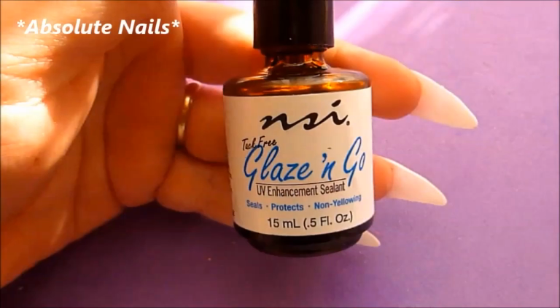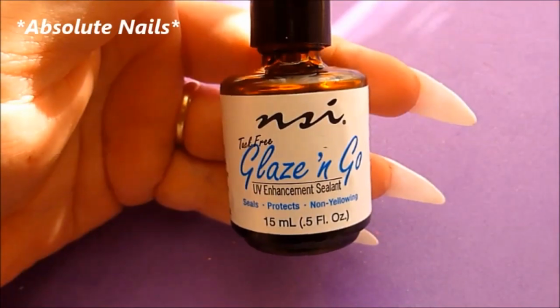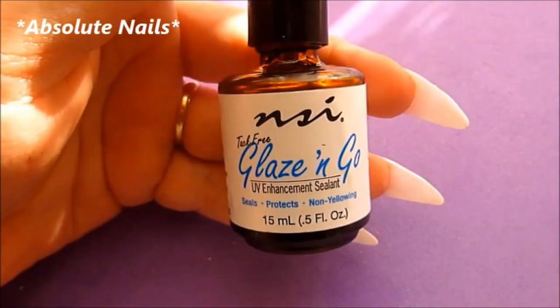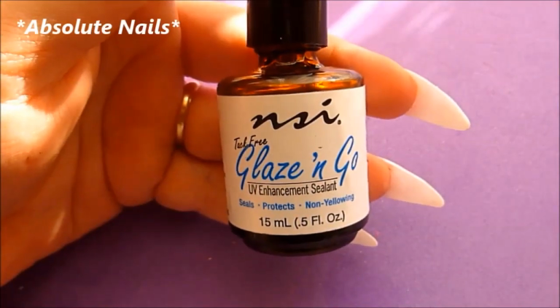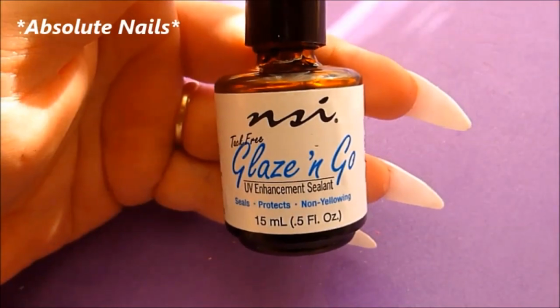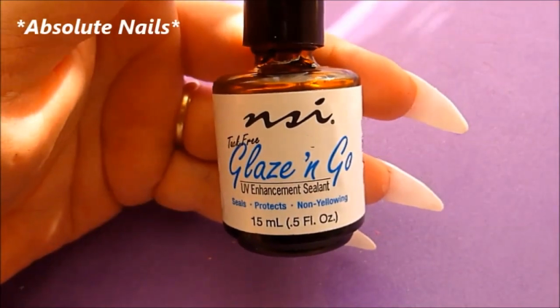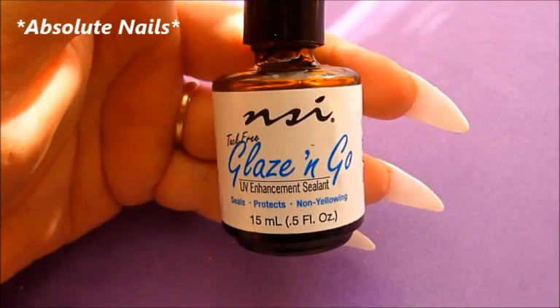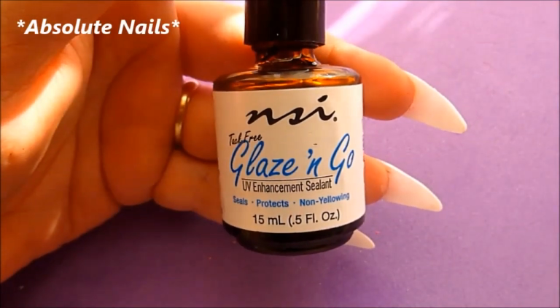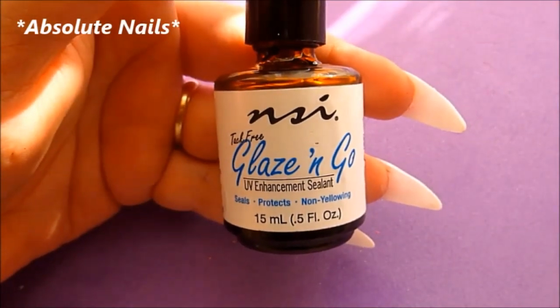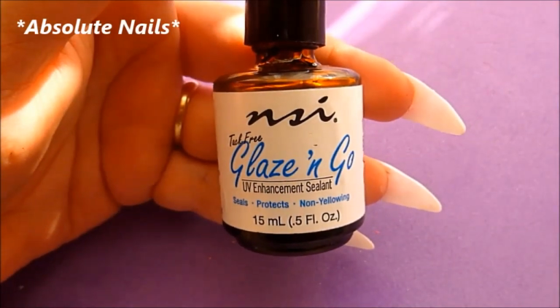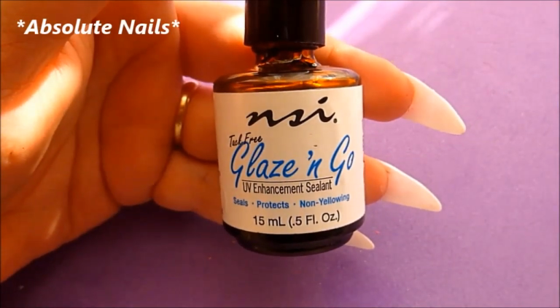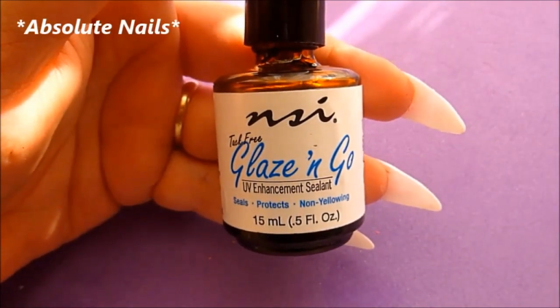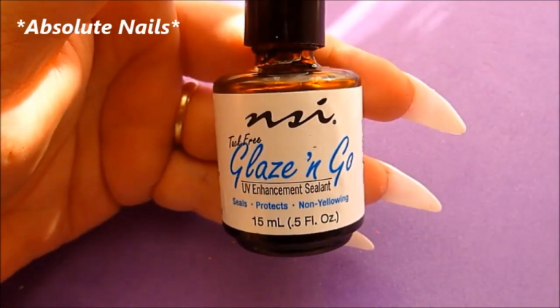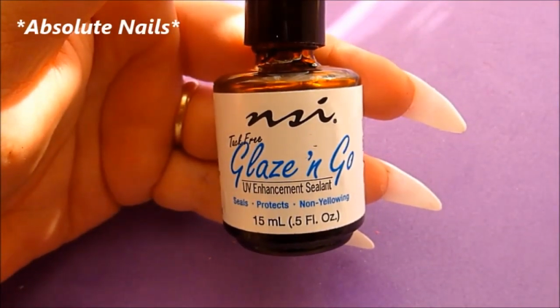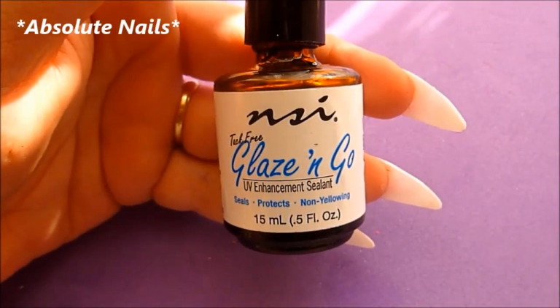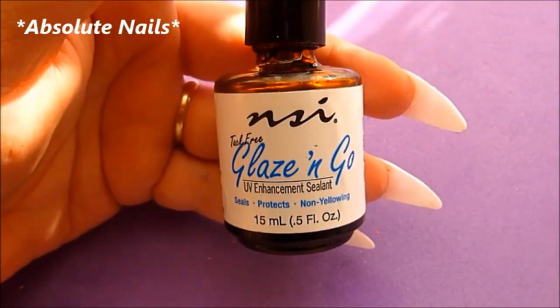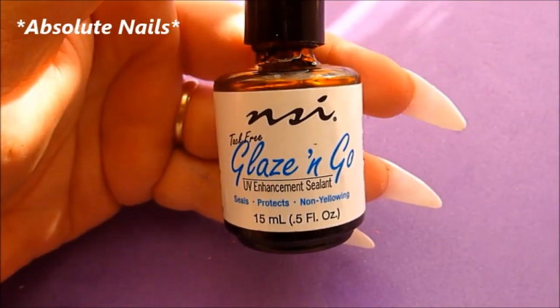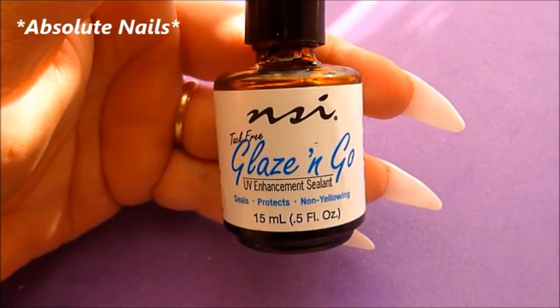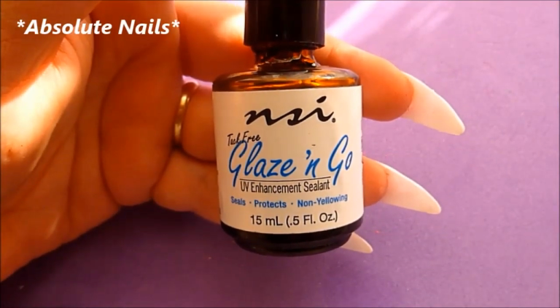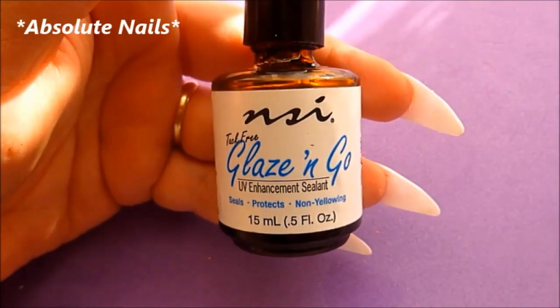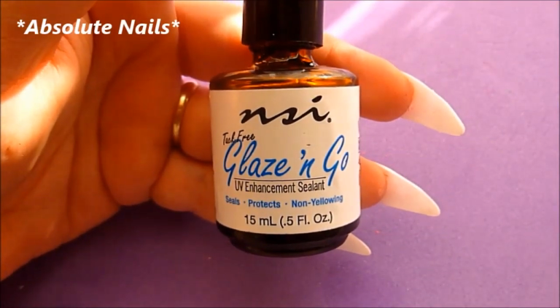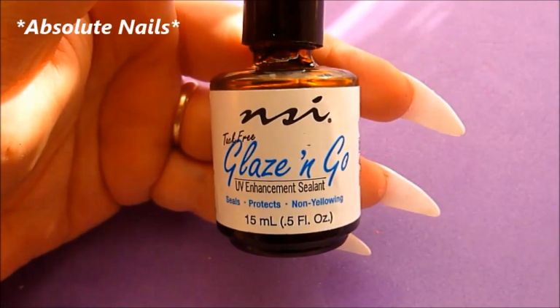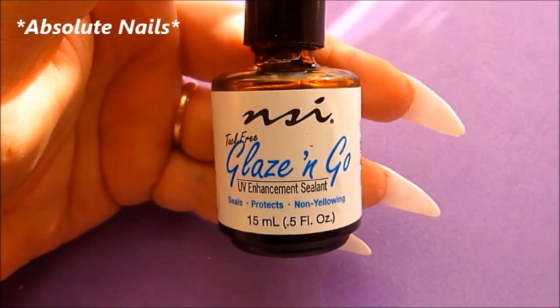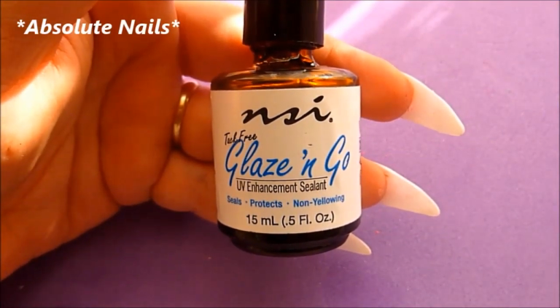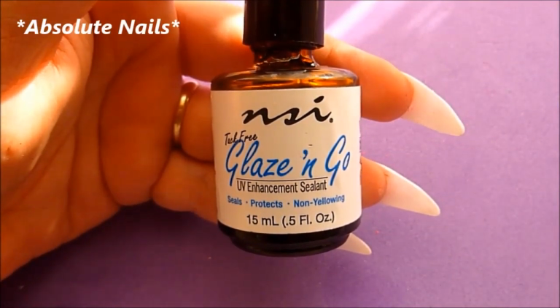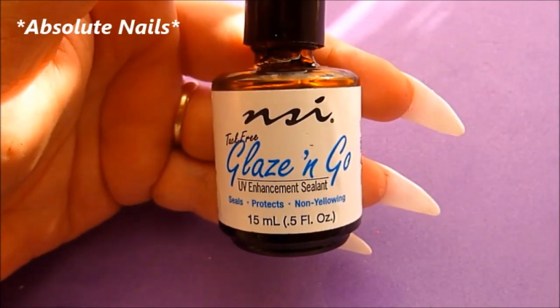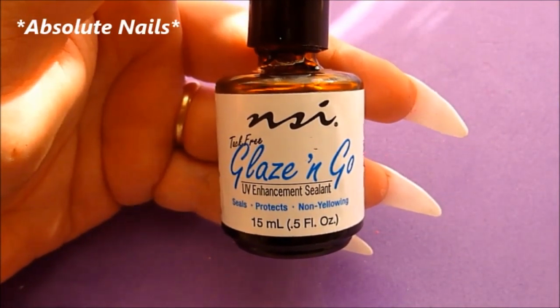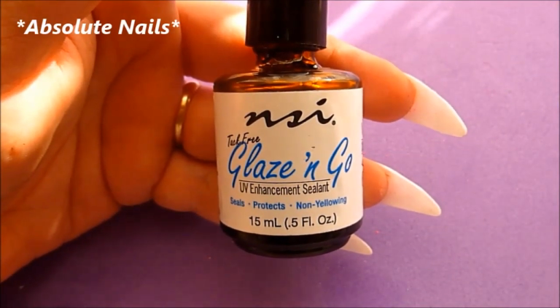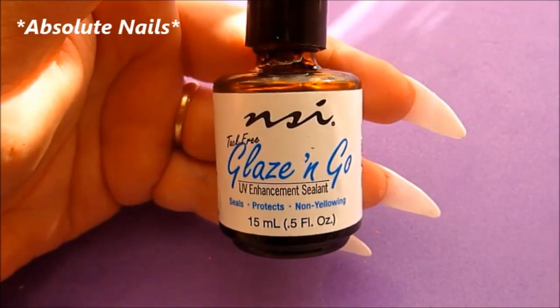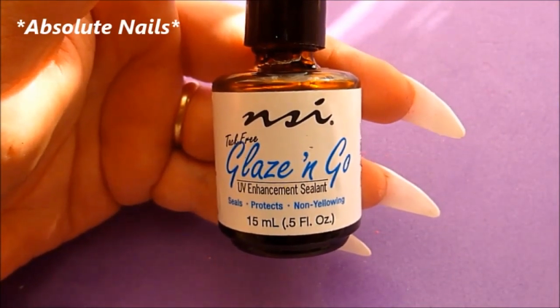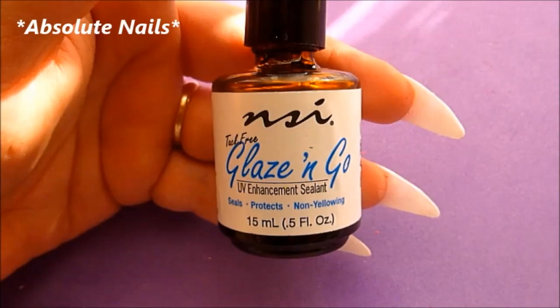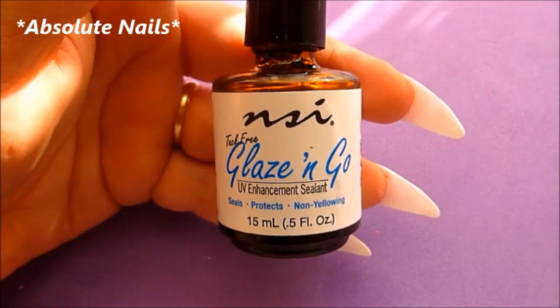The last thing to do is add some gel top coat — I'm using Glaze & Go by NSI.